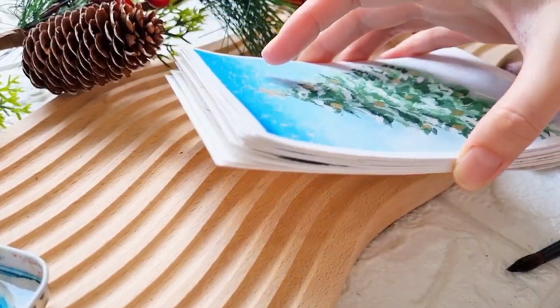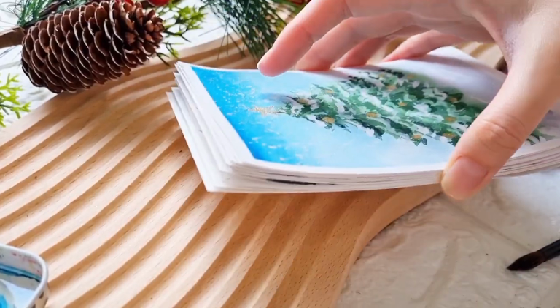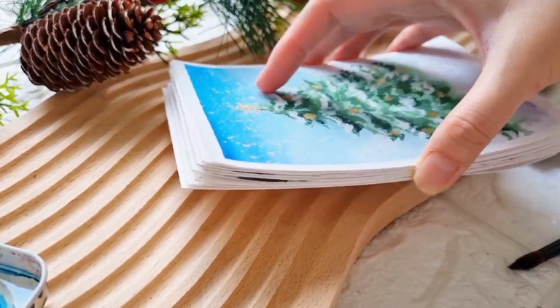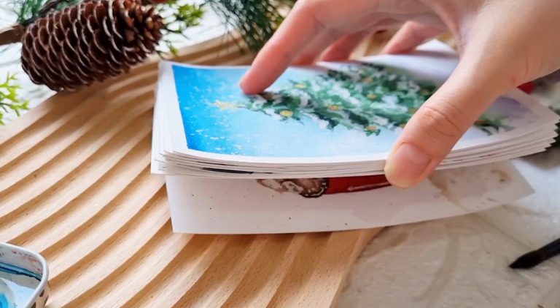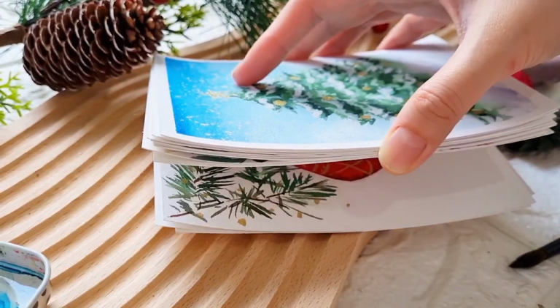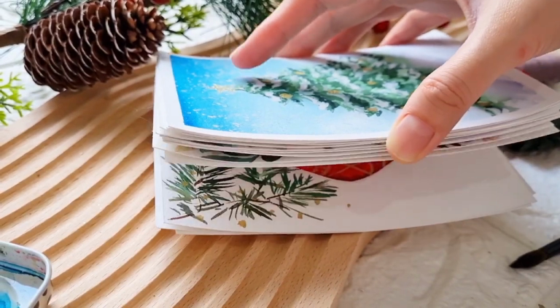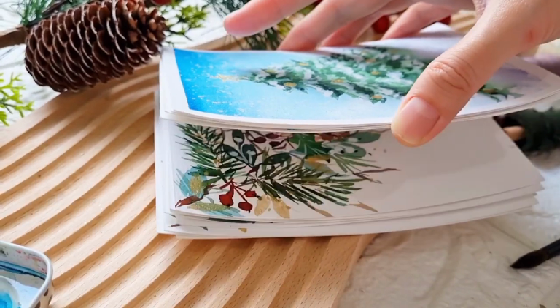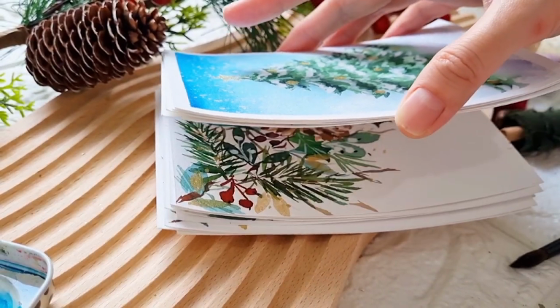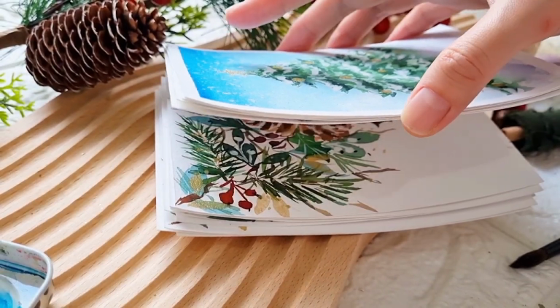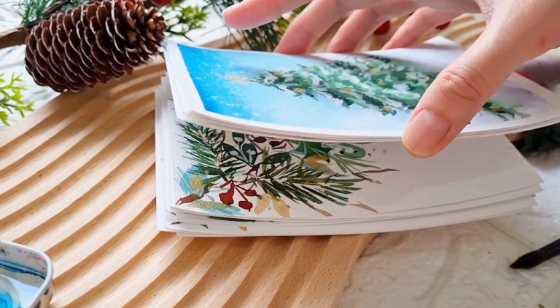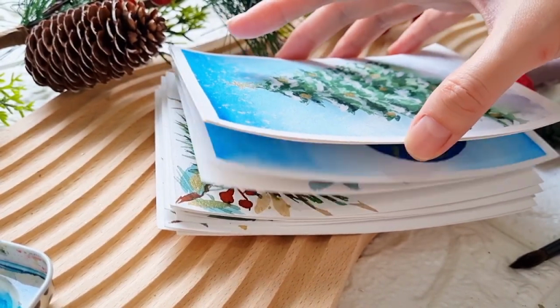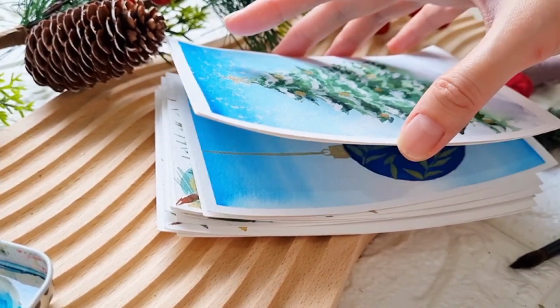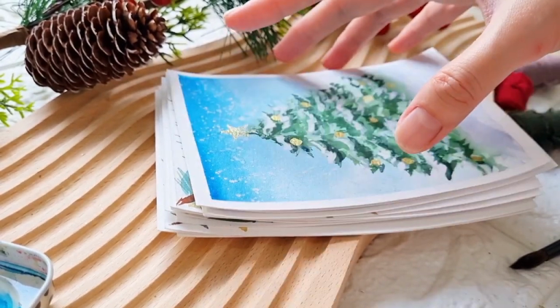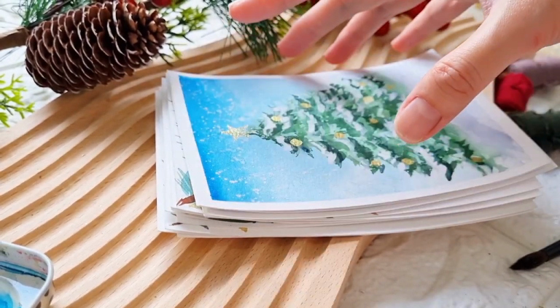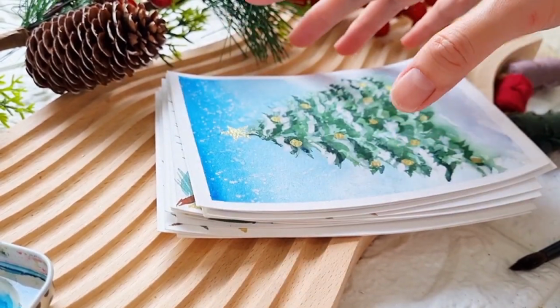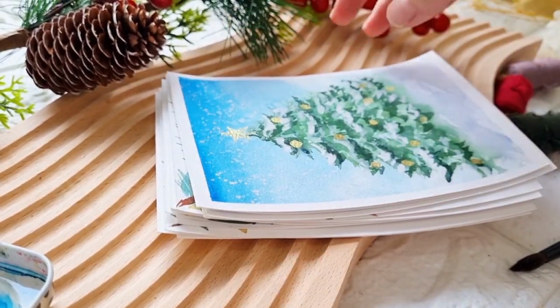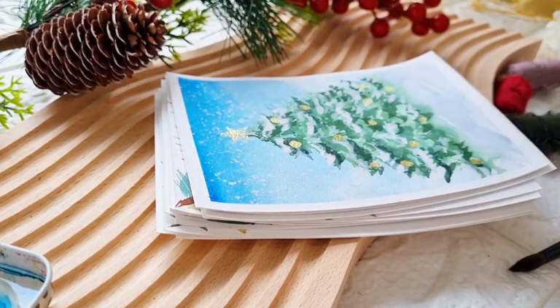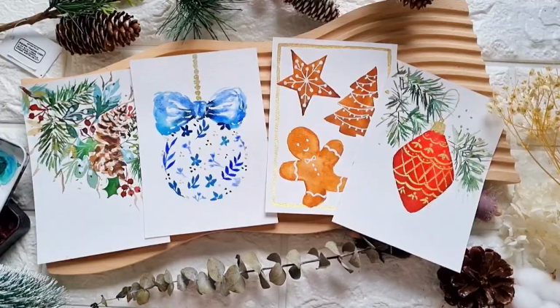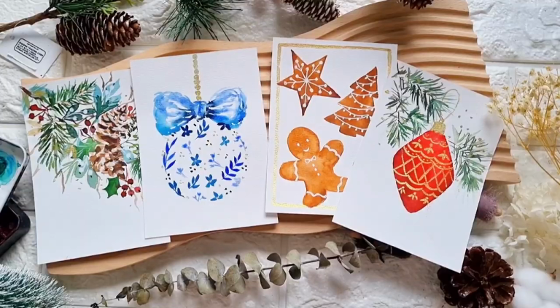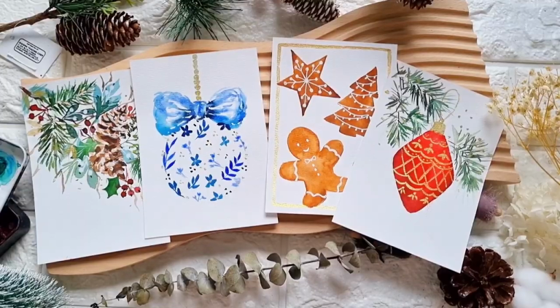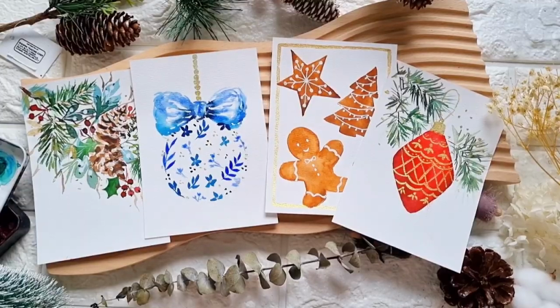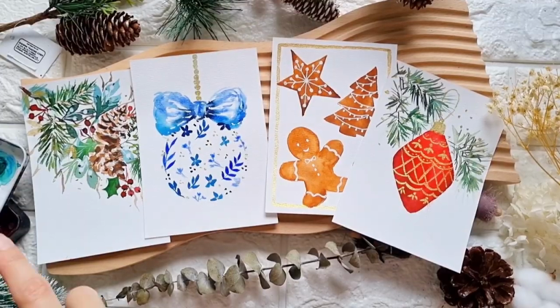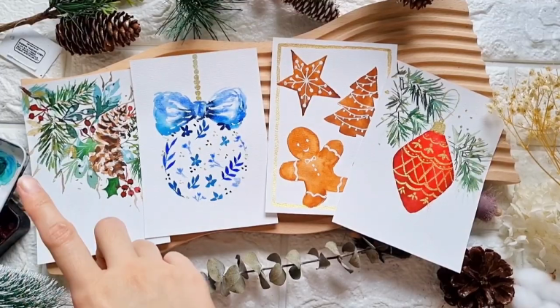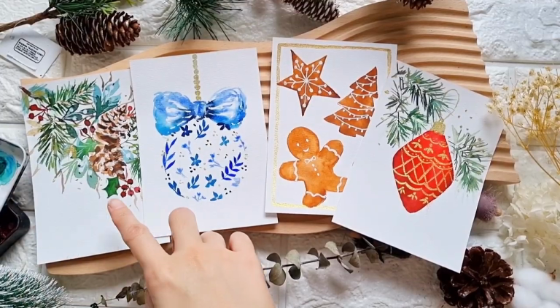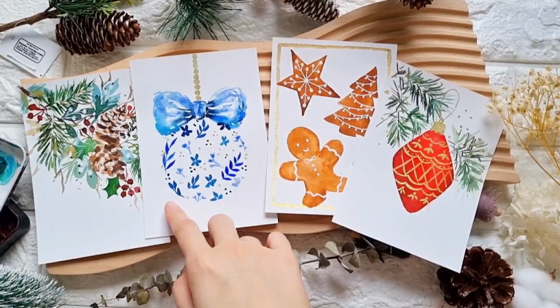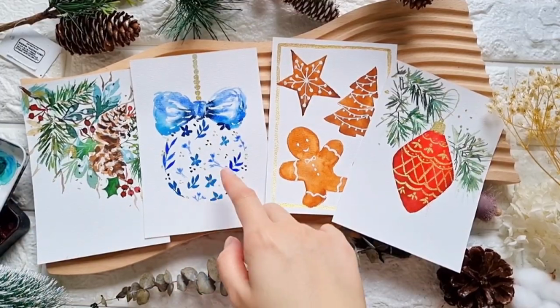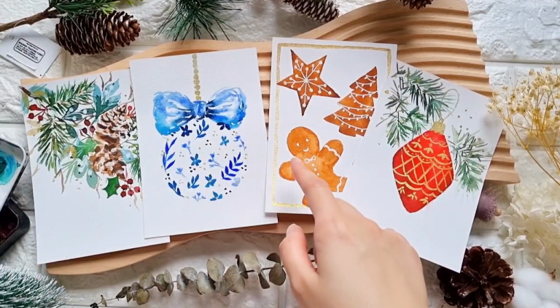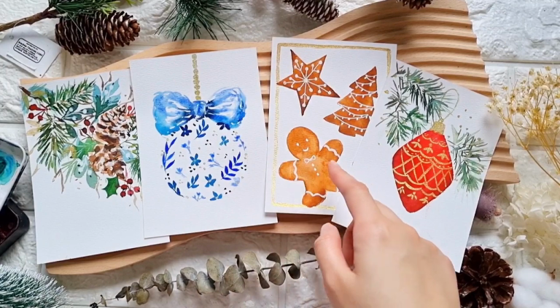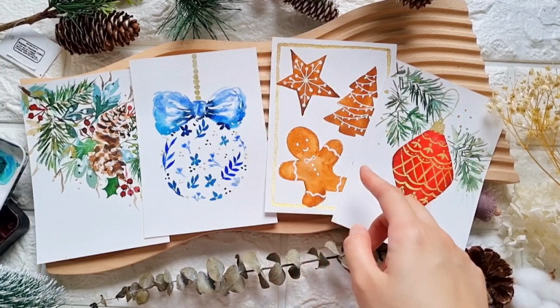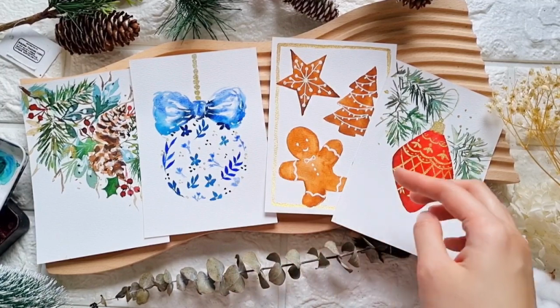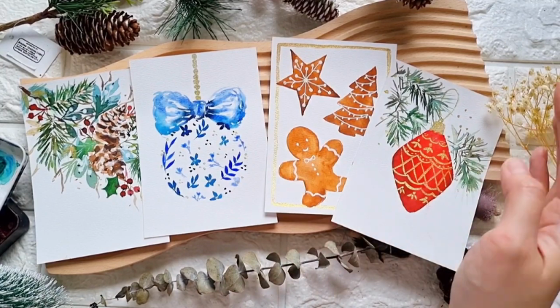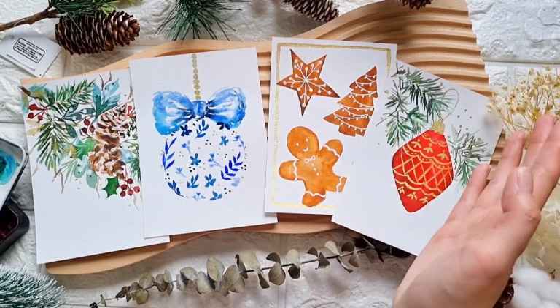And then let's proceed to the projects. I'm so excited to show you all the wonderful cards that we will make in this class.